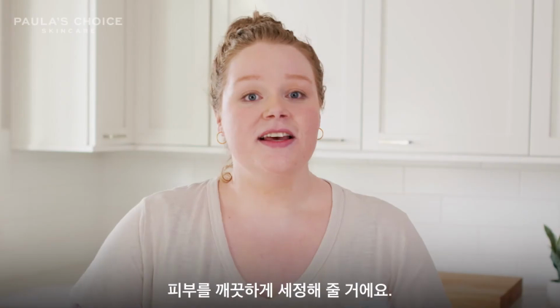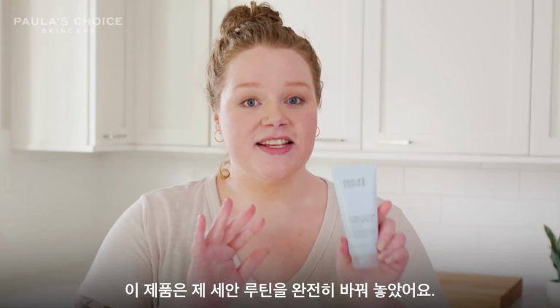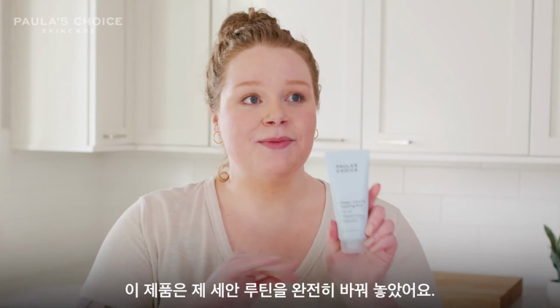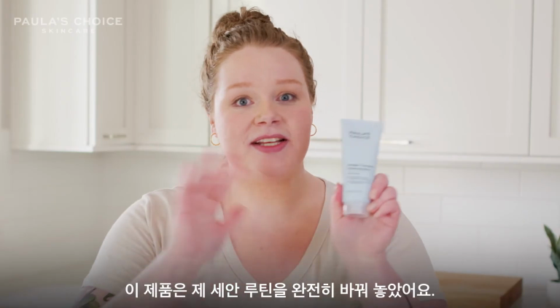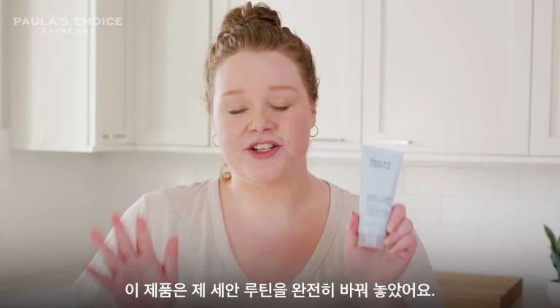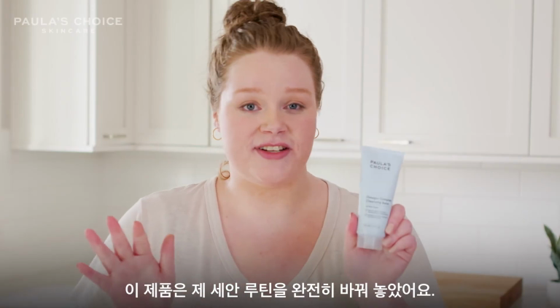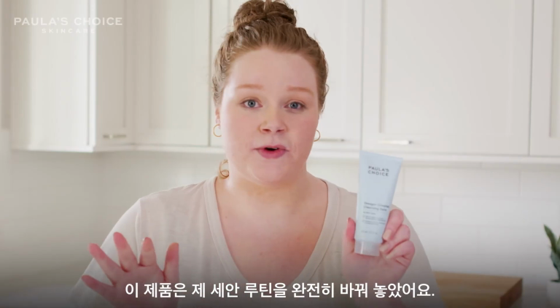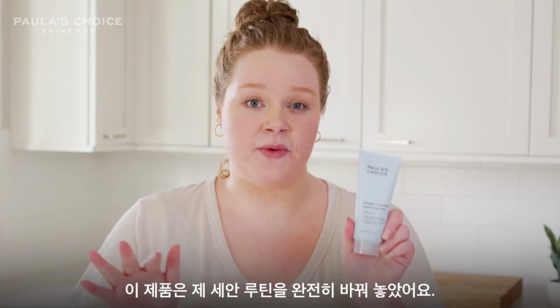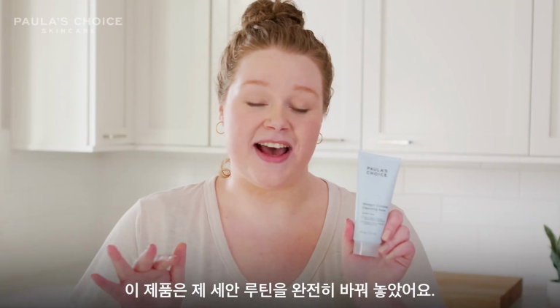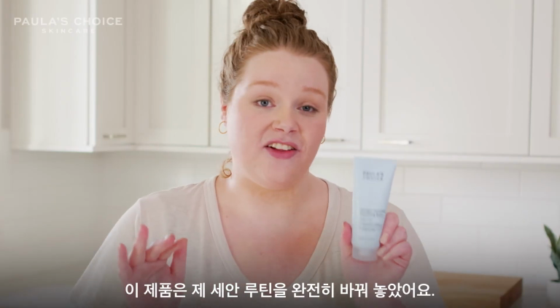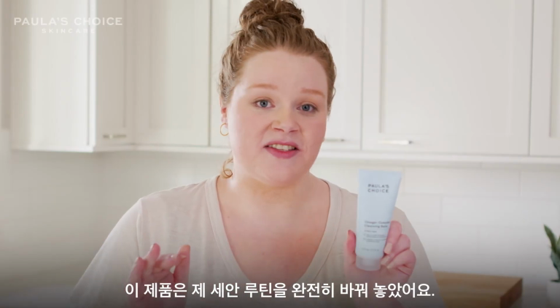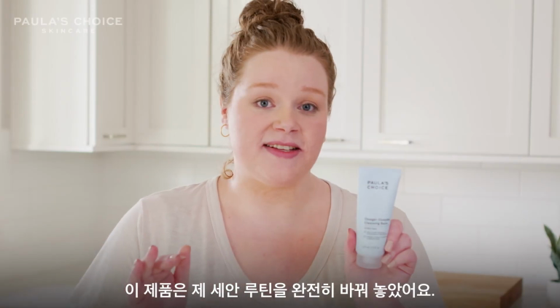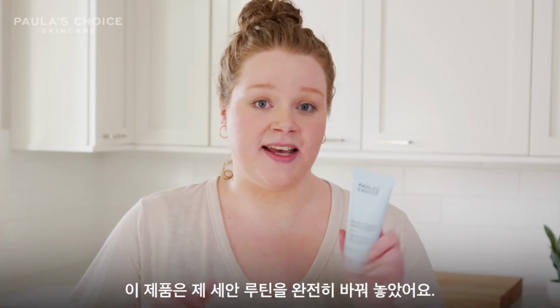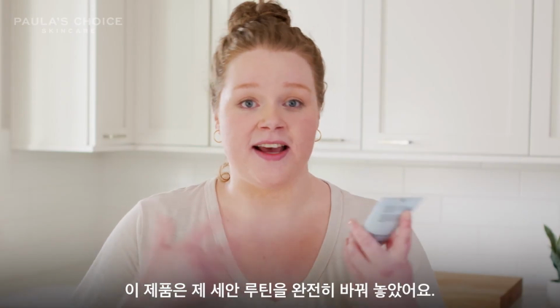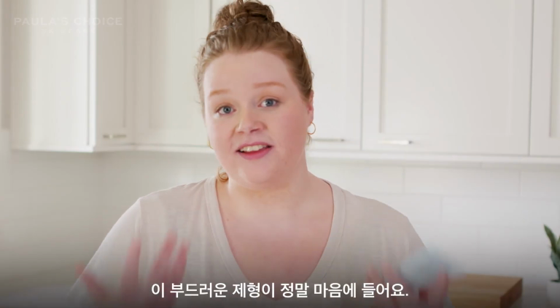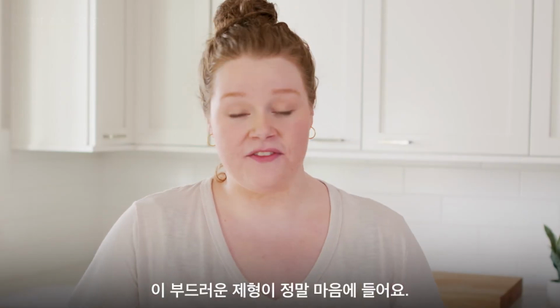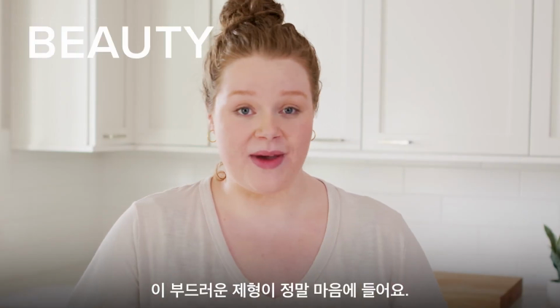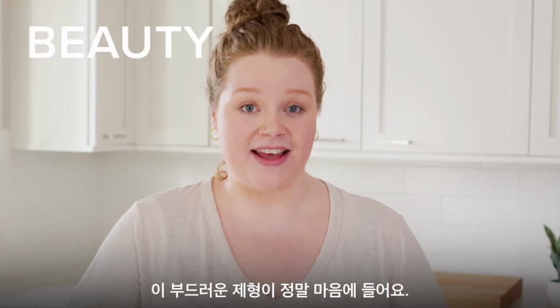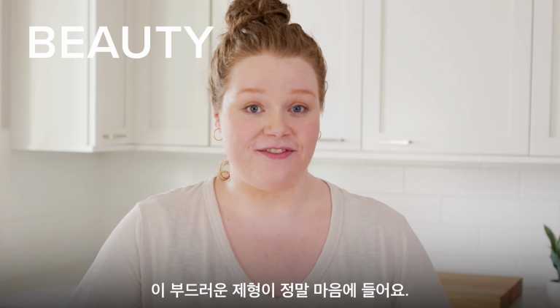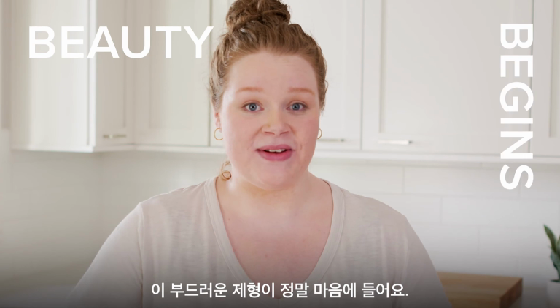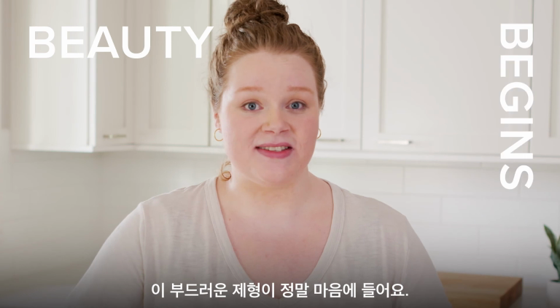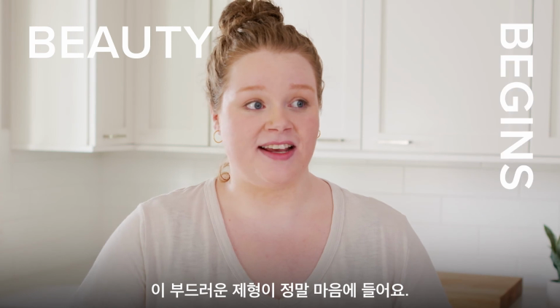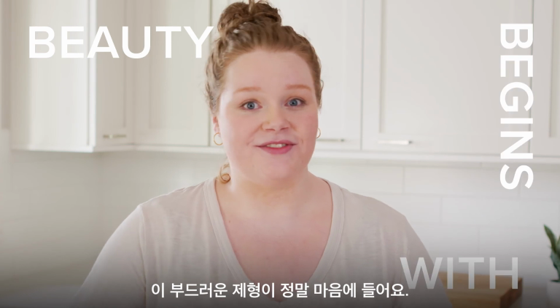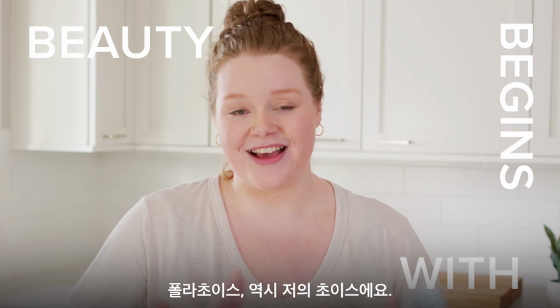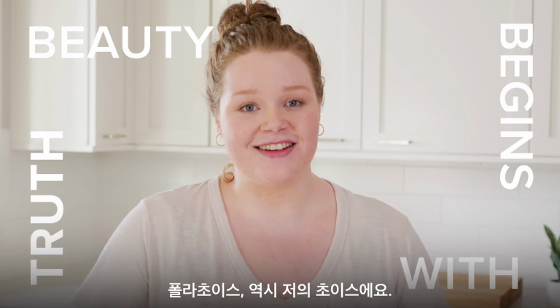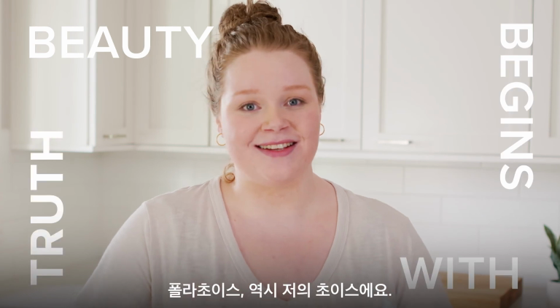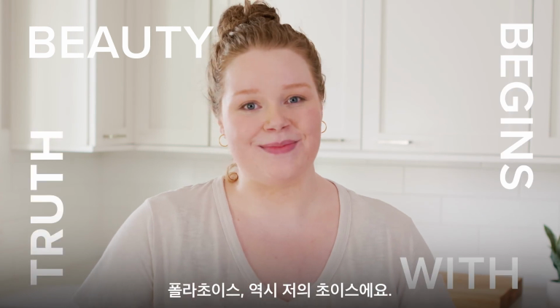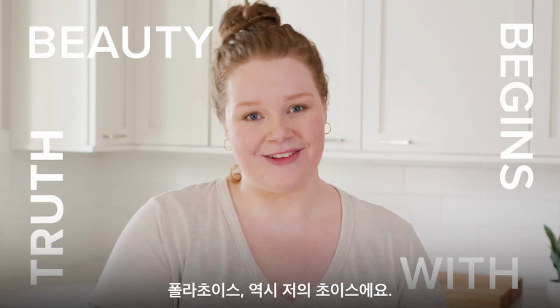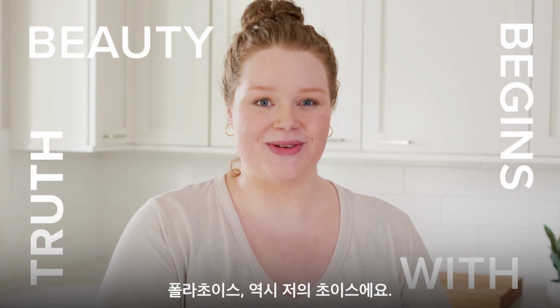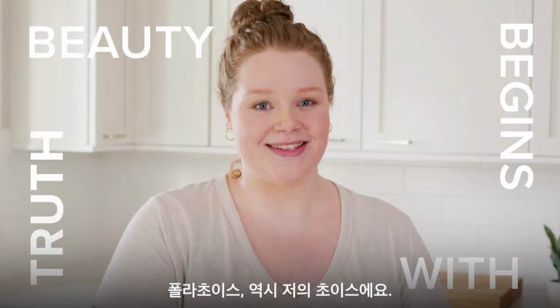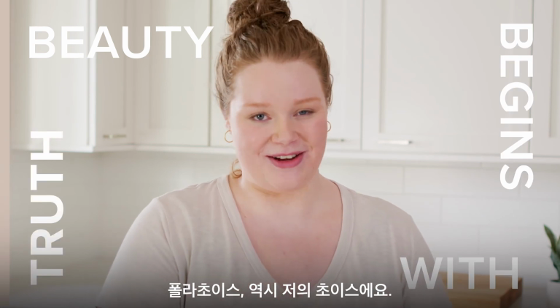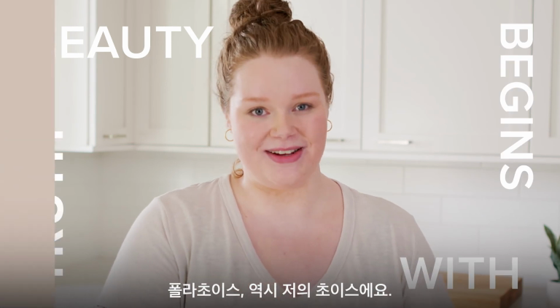This completely transformed the way I cleanse my skin. I love the way that it feels, and for that reason, Paula's Choice is my choice.